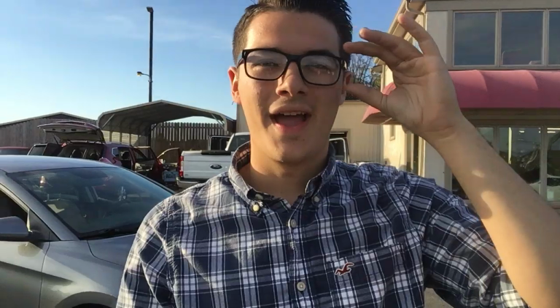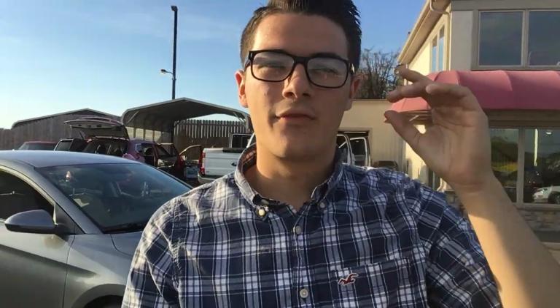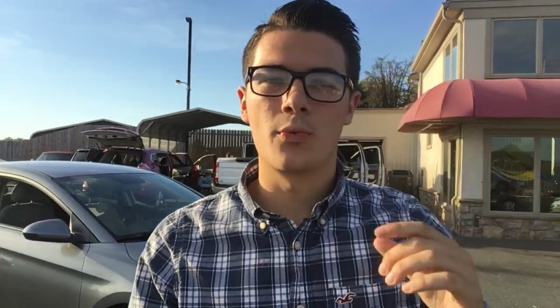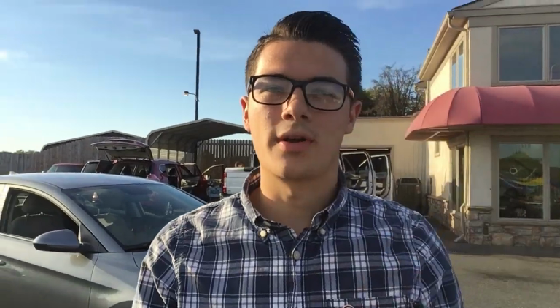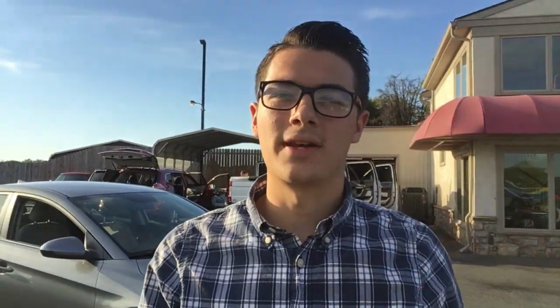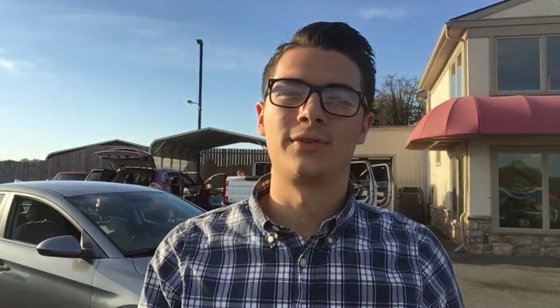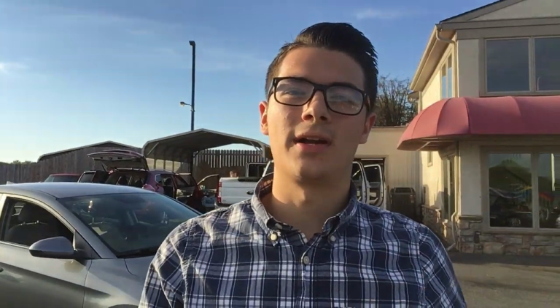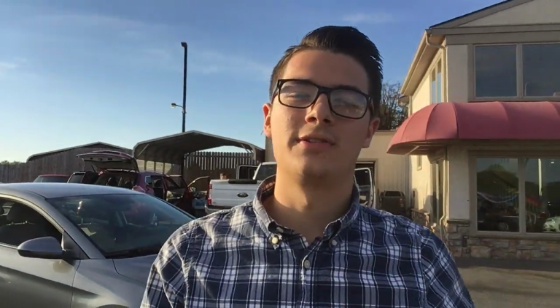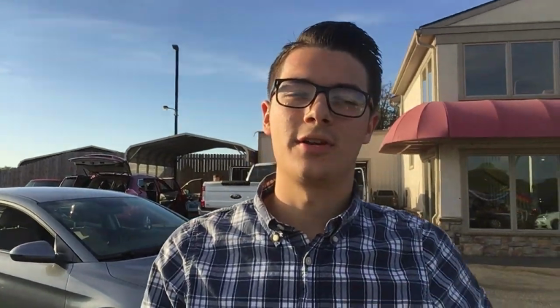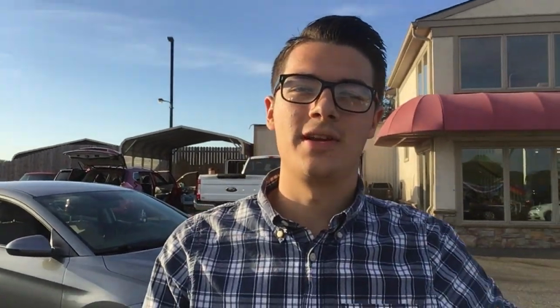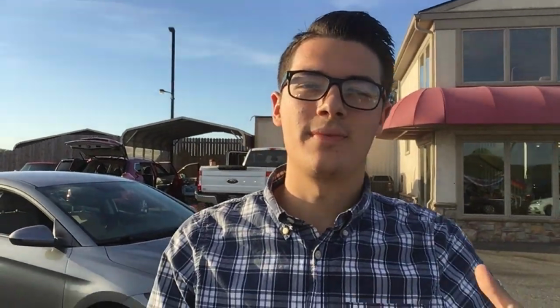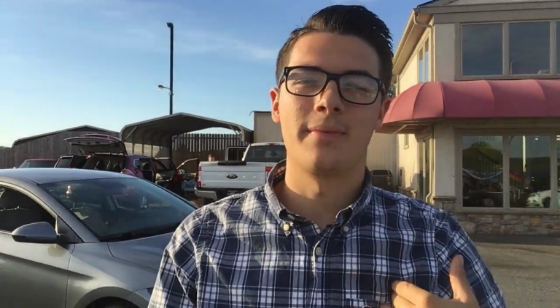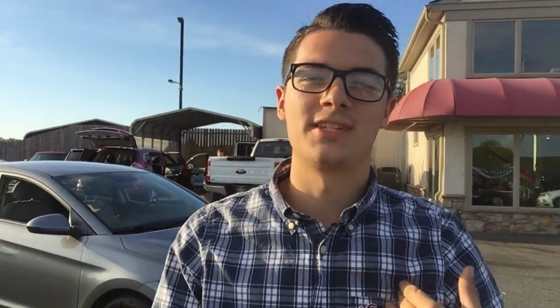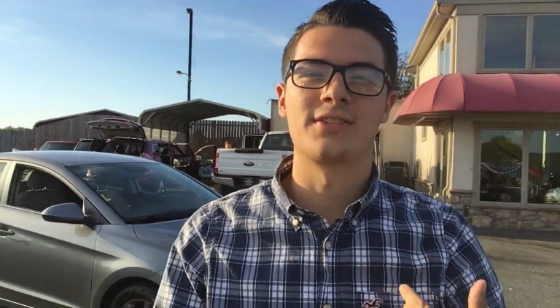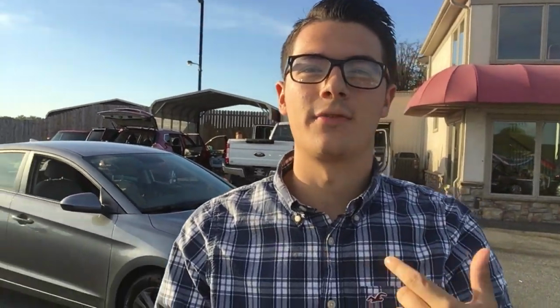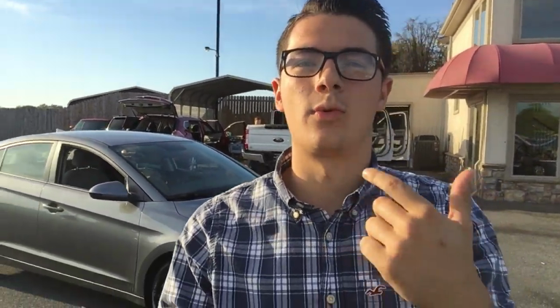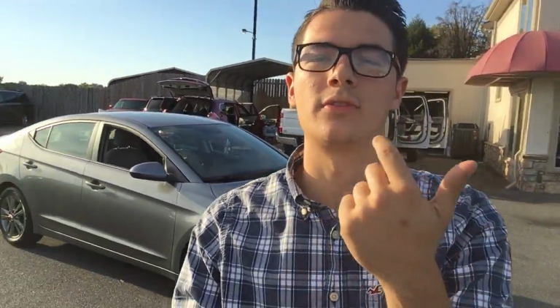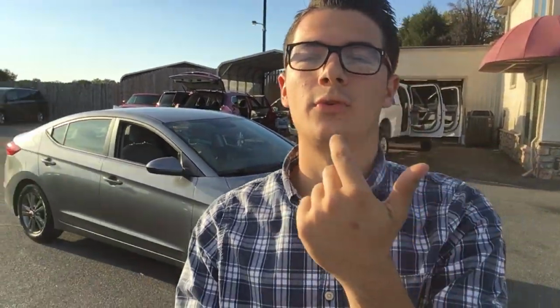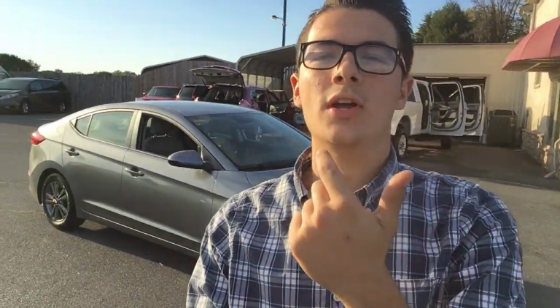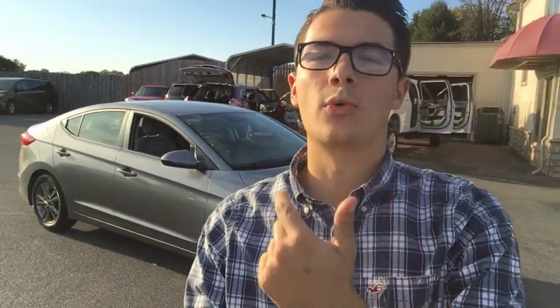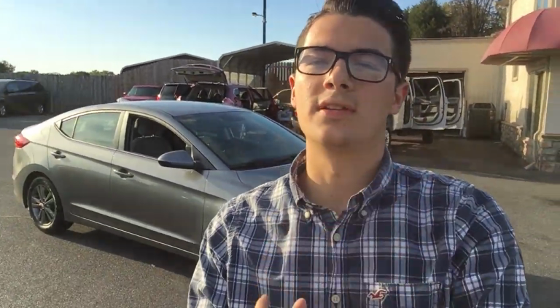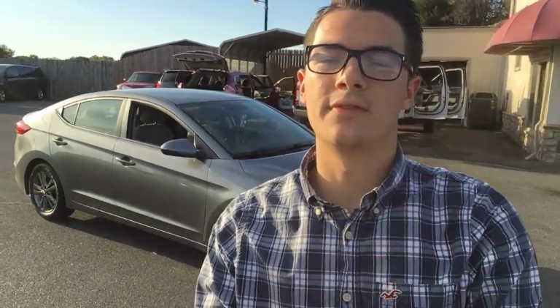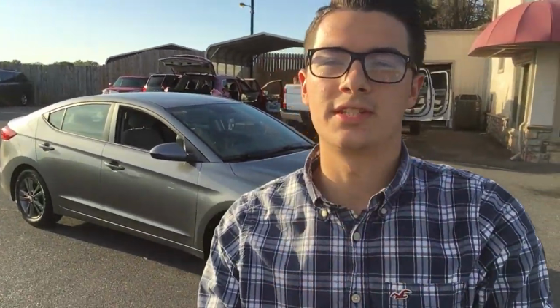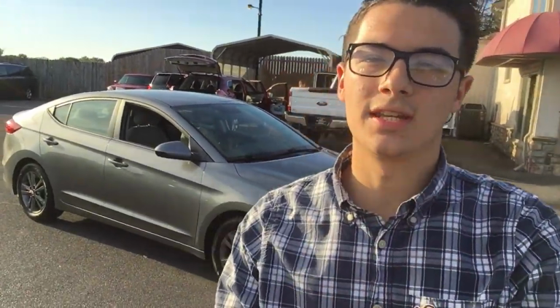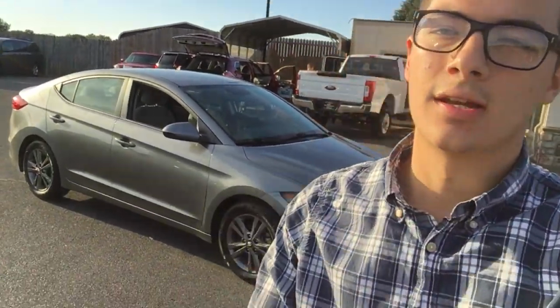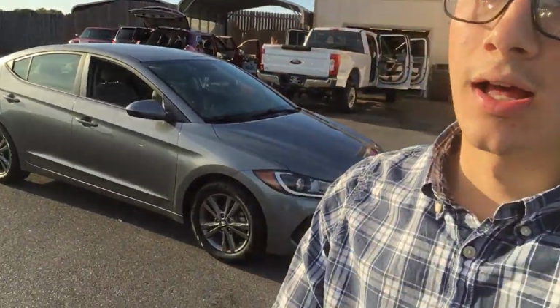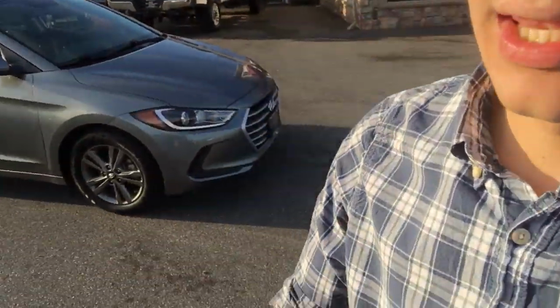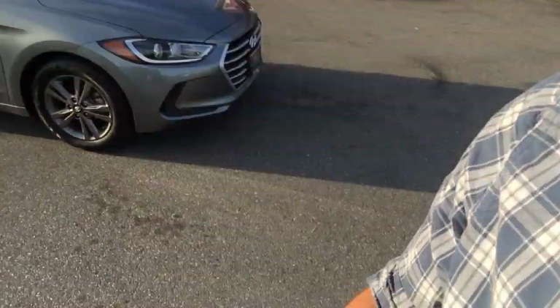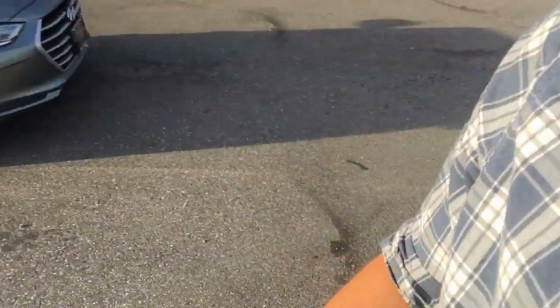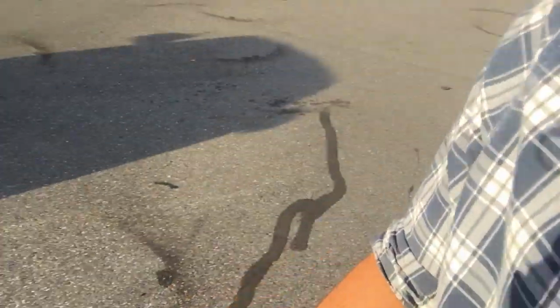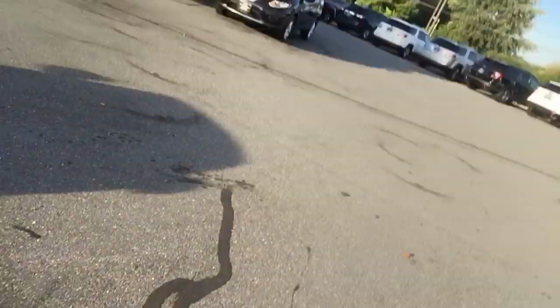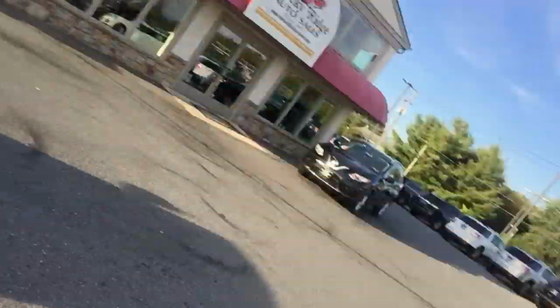Hey everyone, welcome back to the Rockridge Auto Page. My name is Alex. I have a wonderful 2017 Elantra right here.